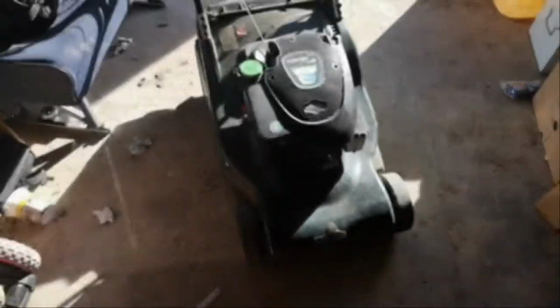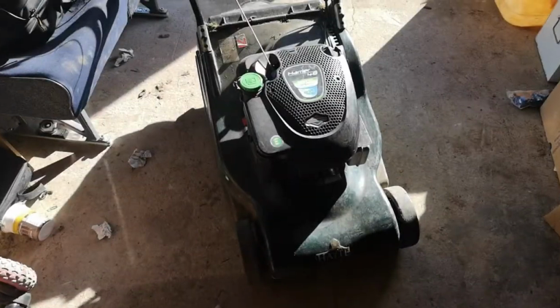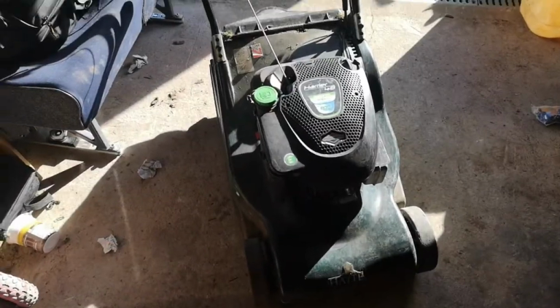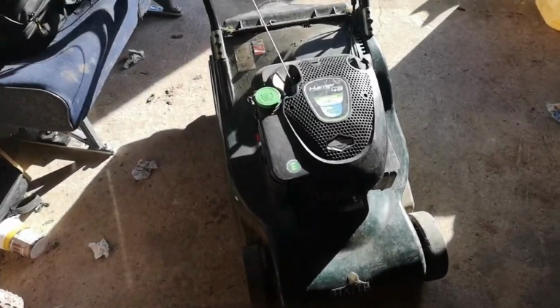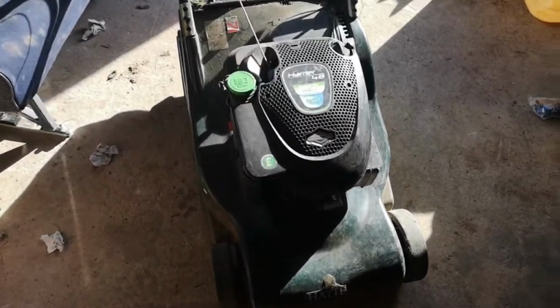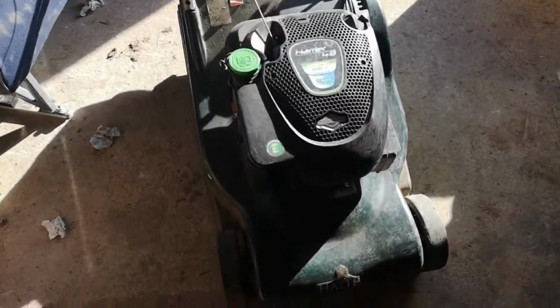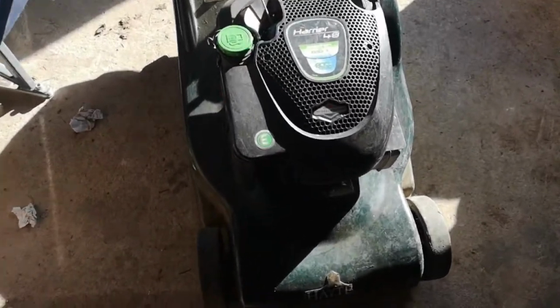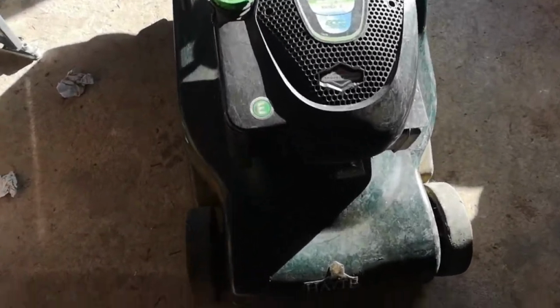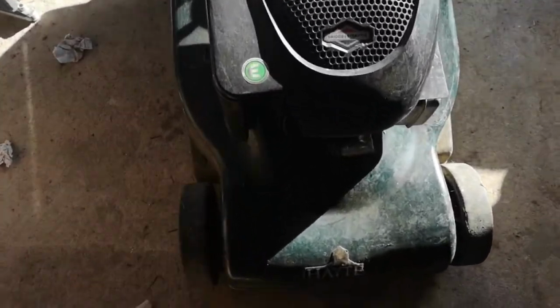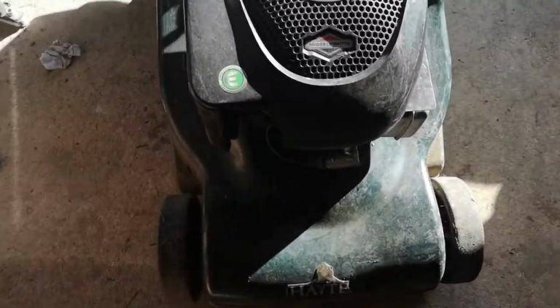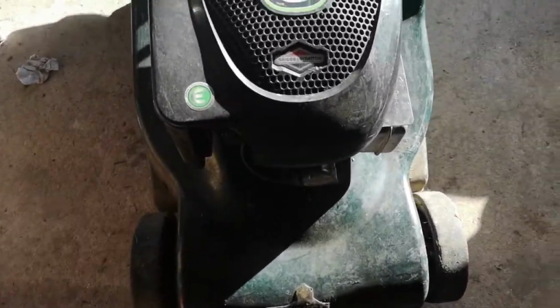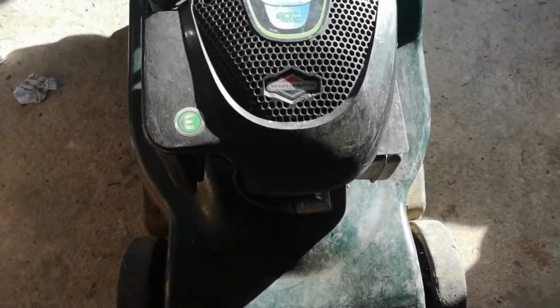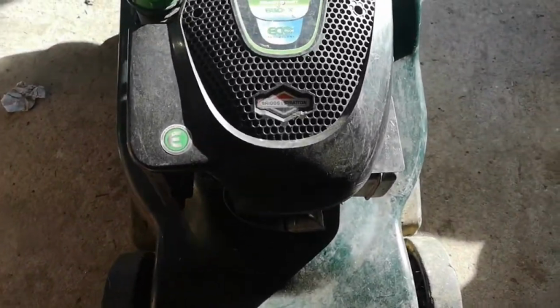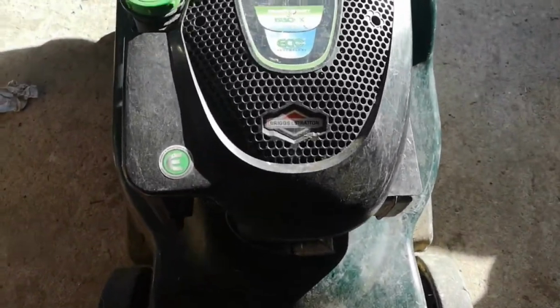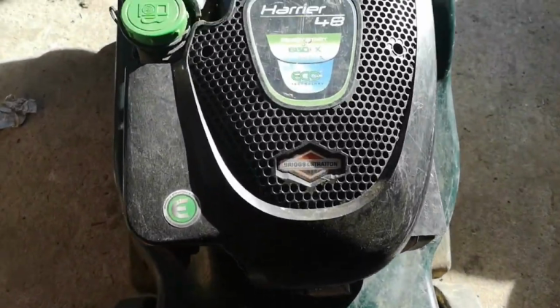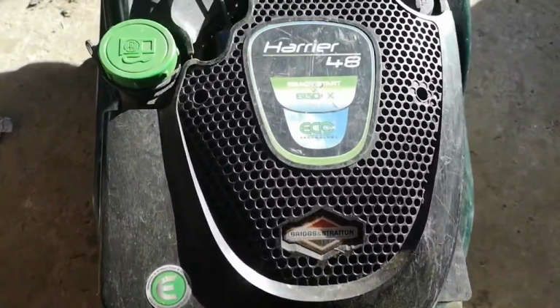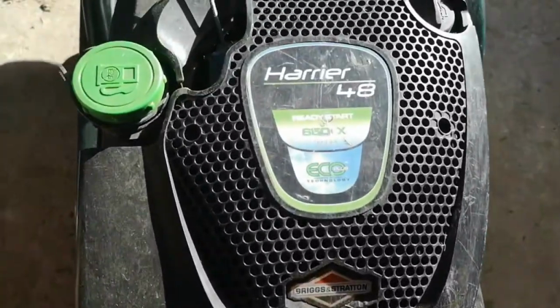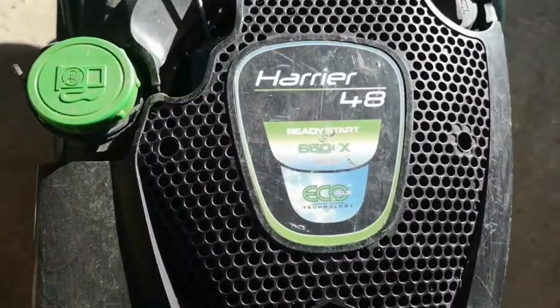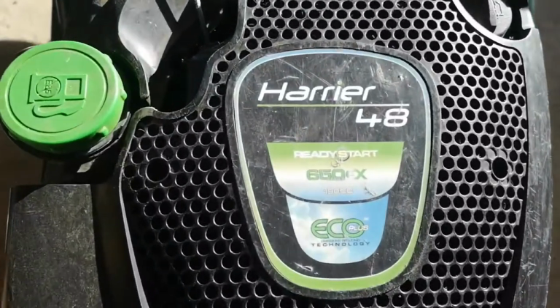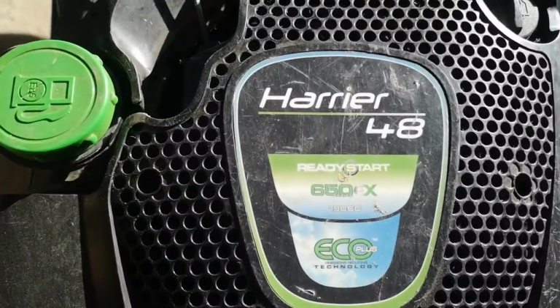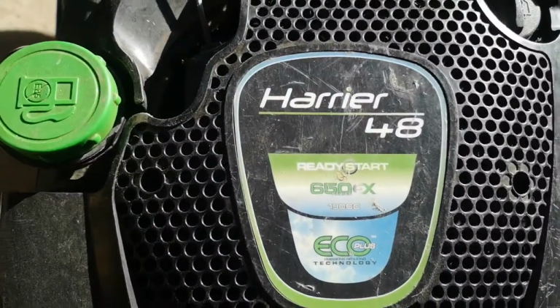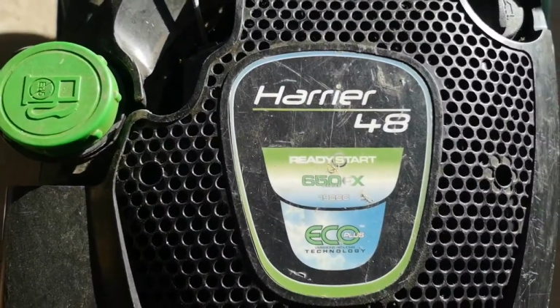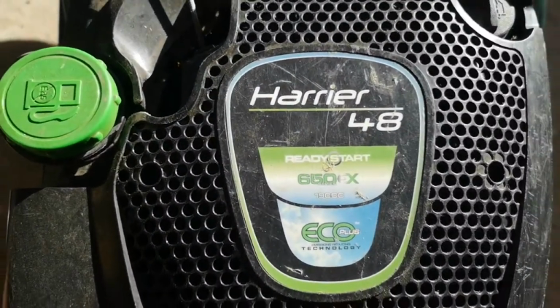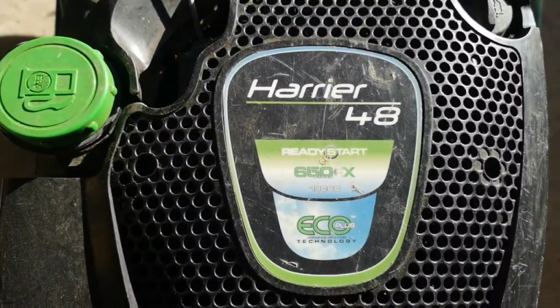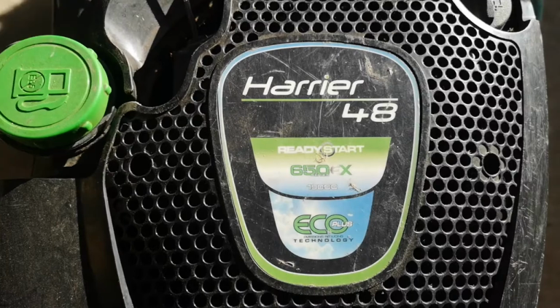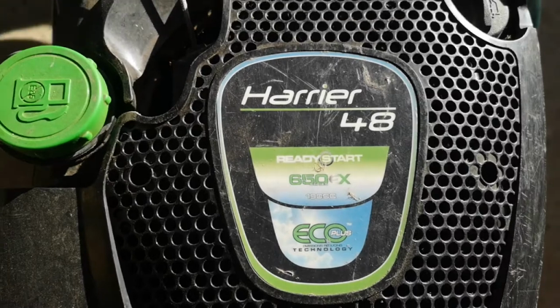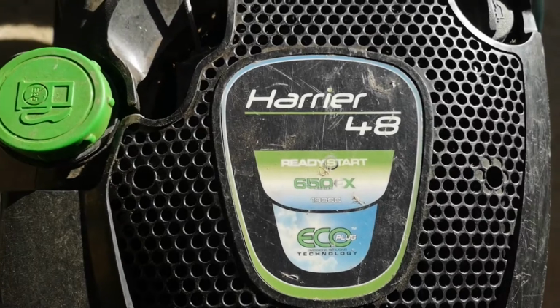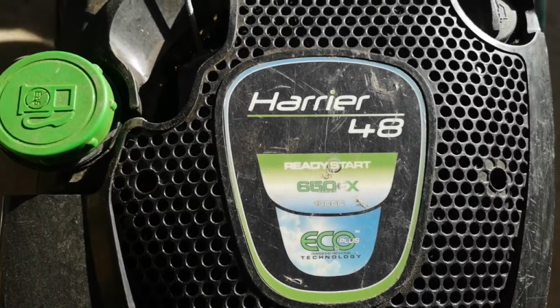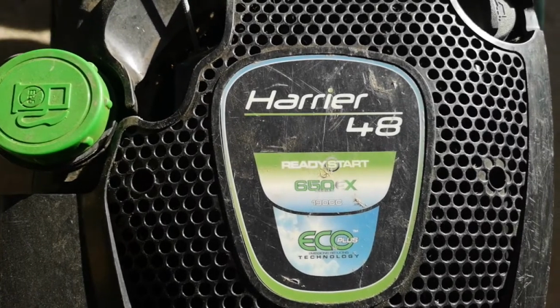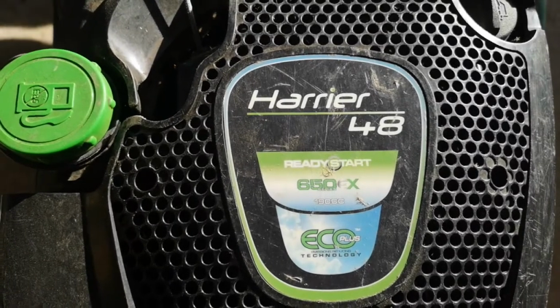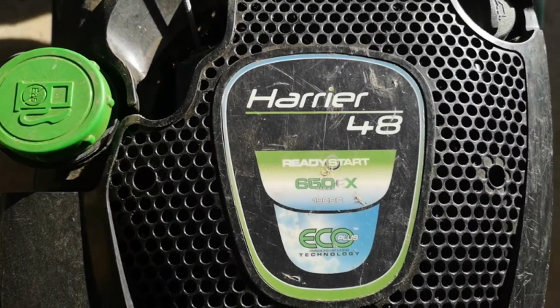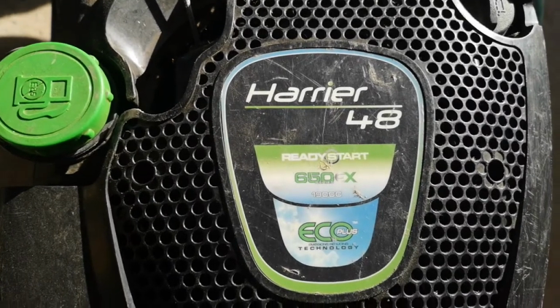Hello and welcome back to the channel. Today I'm going to service my Heater Harrier 48.